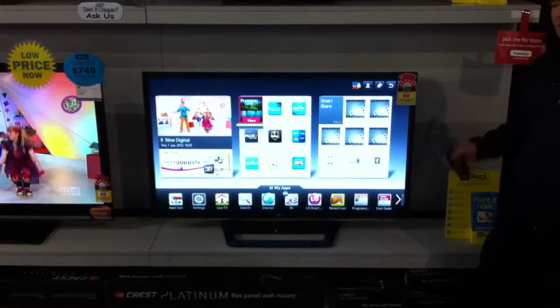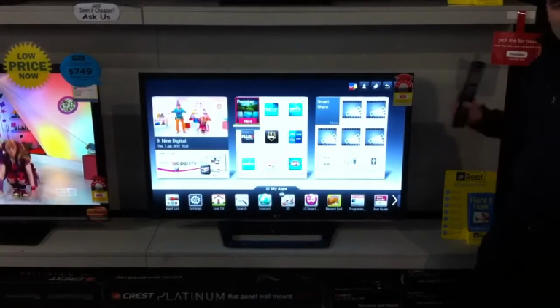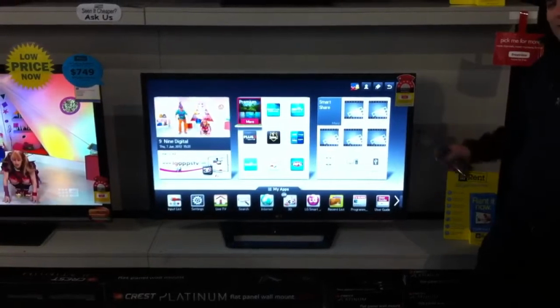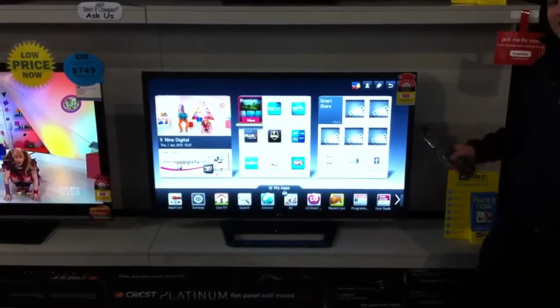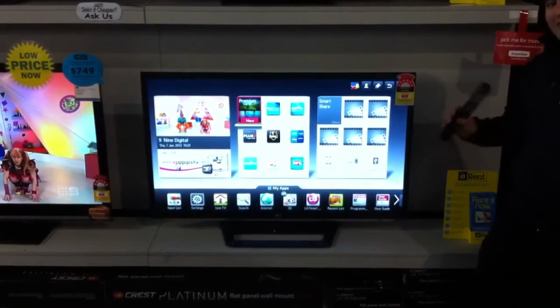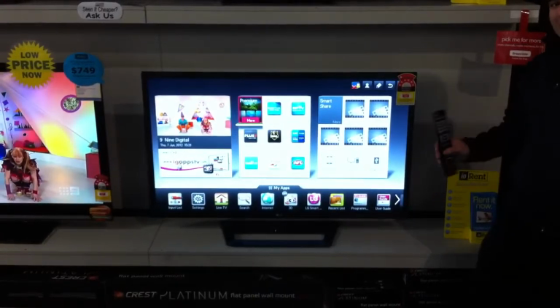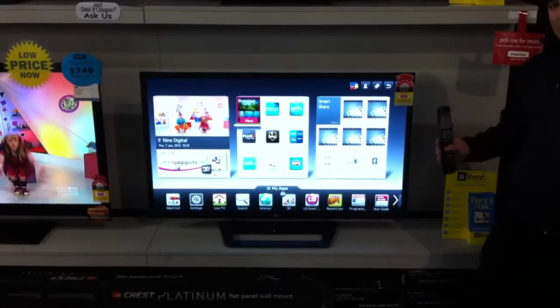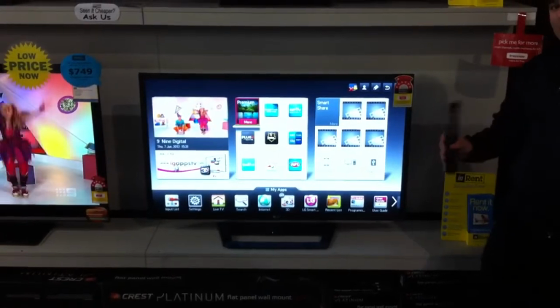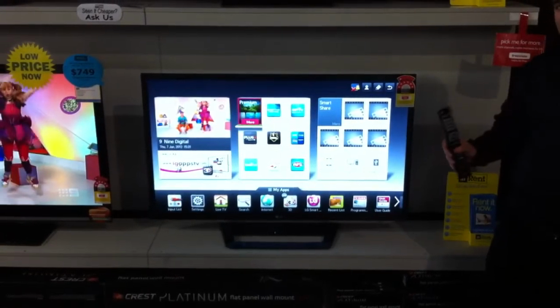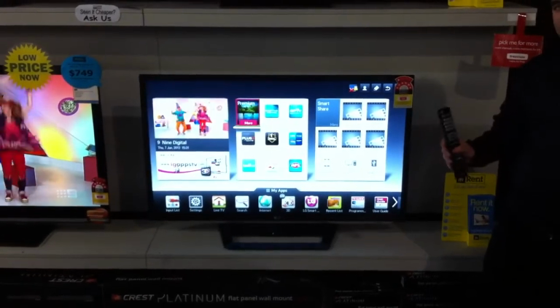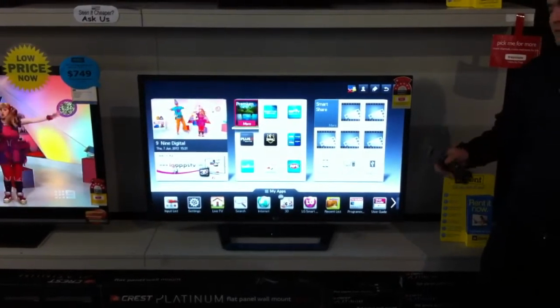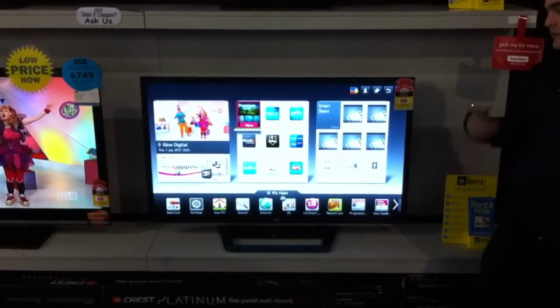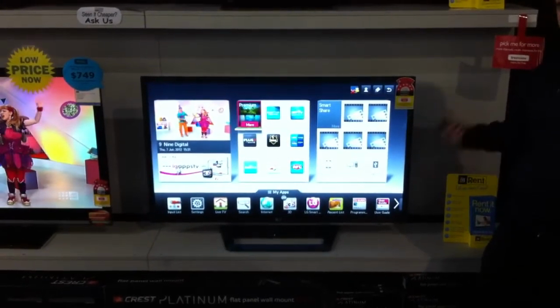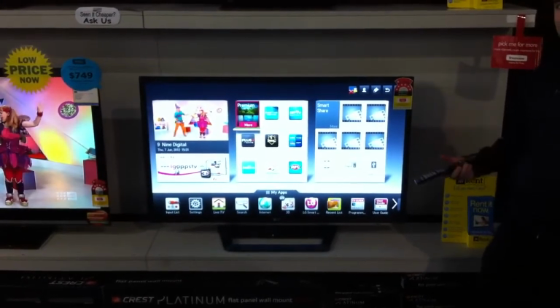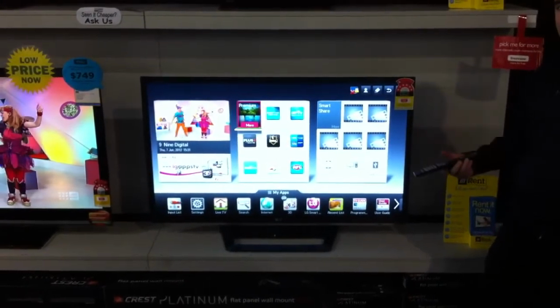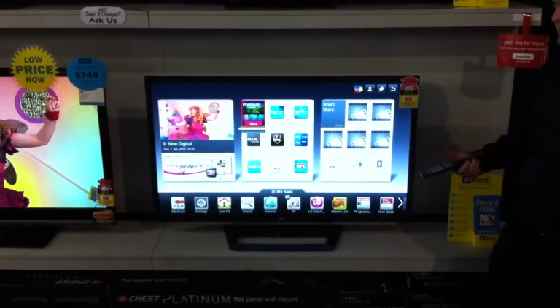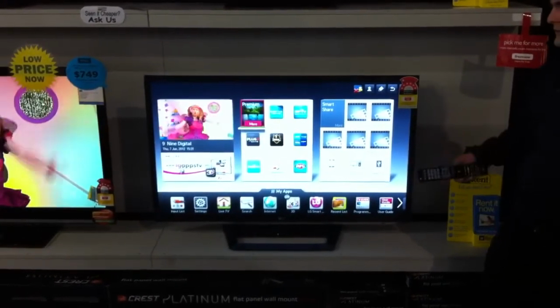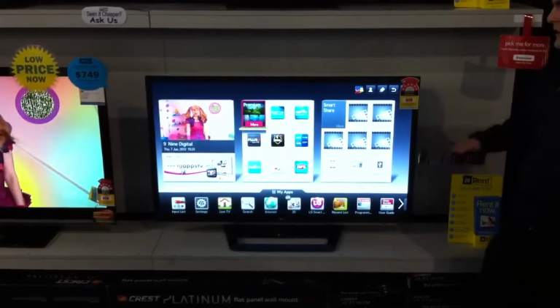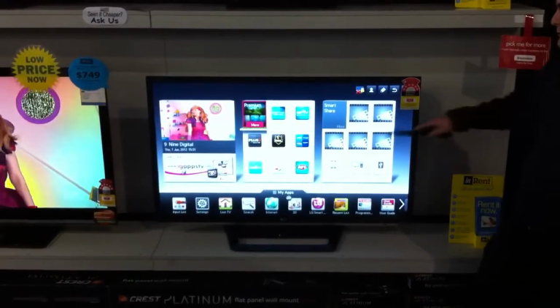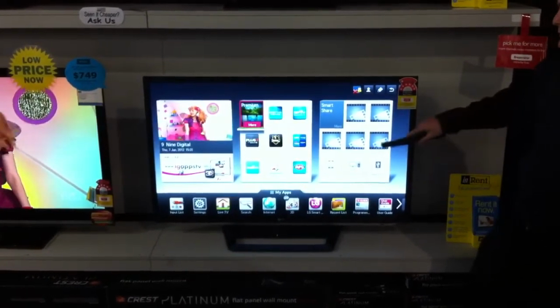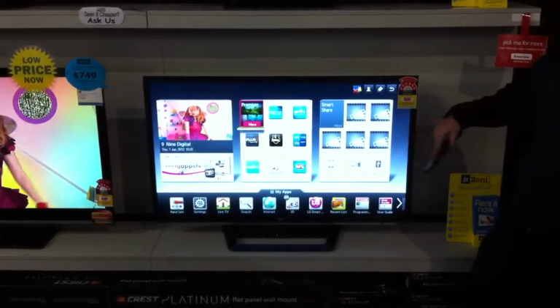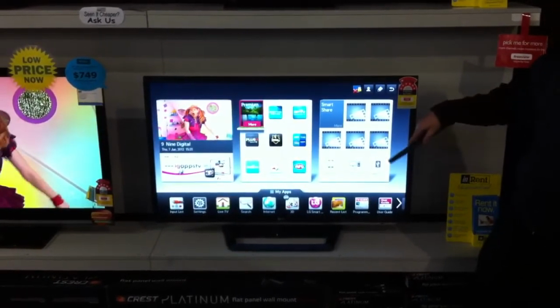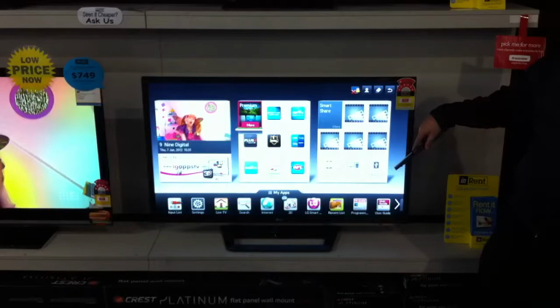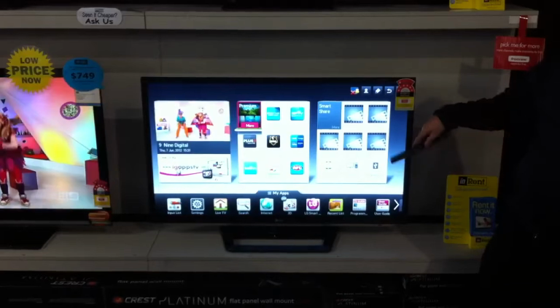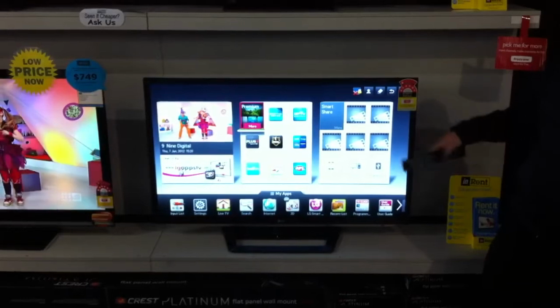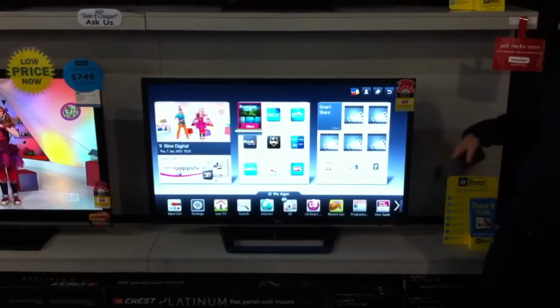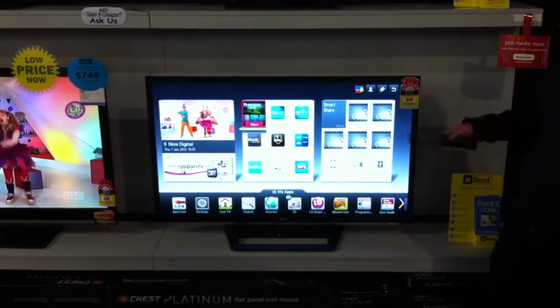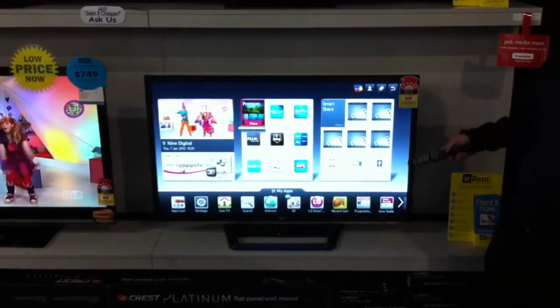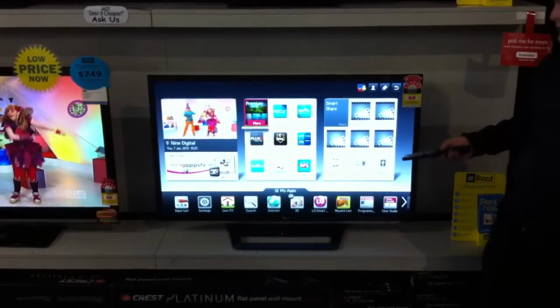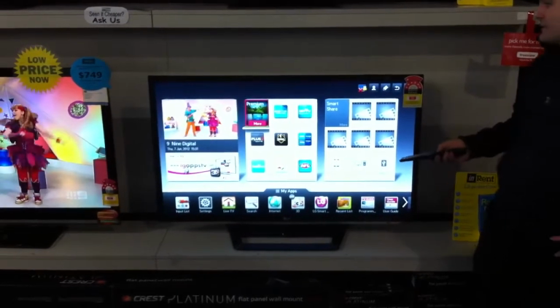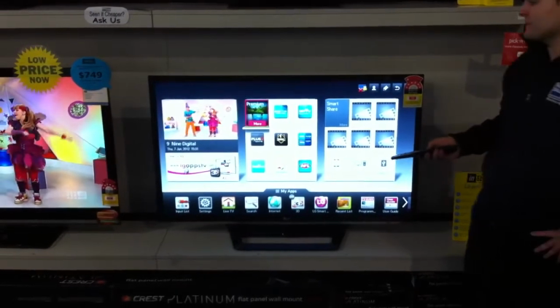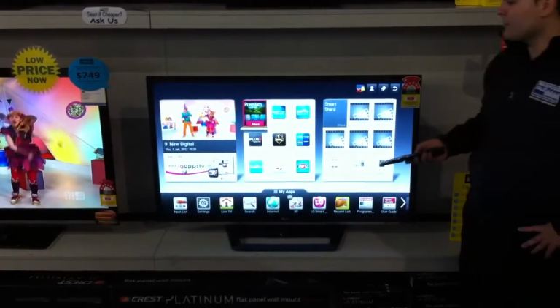It's a 3D LED LCD TV and it's also got Smart TV. So at the moment we're in the Smart TV menu, just to show you some of the features it's got.